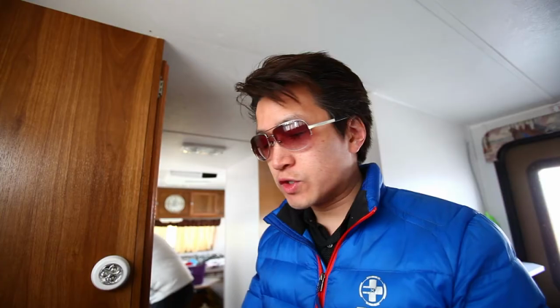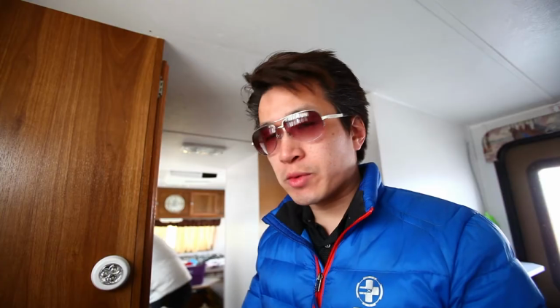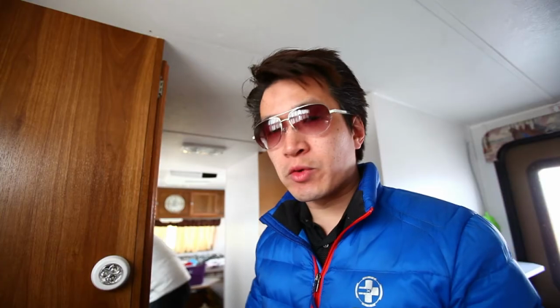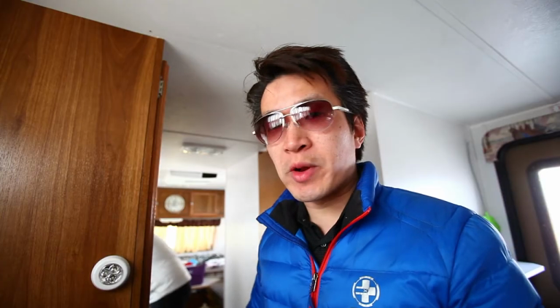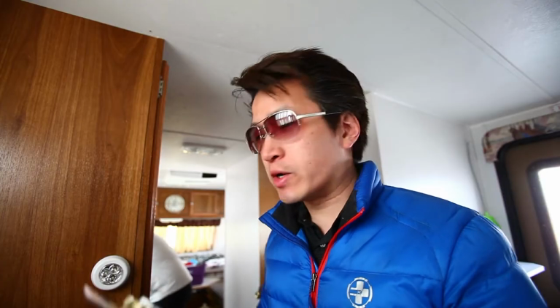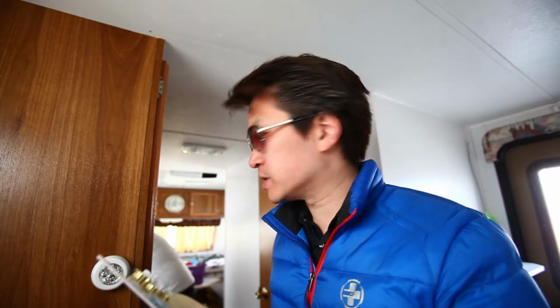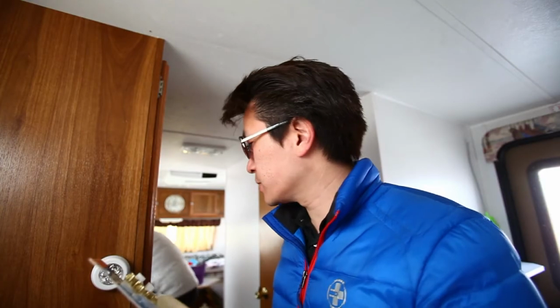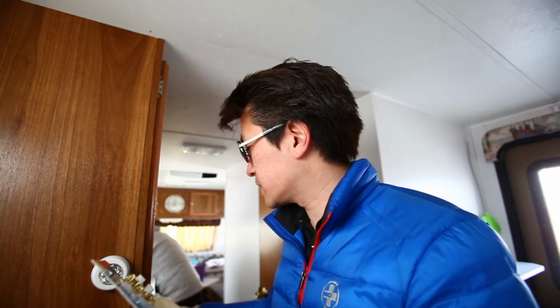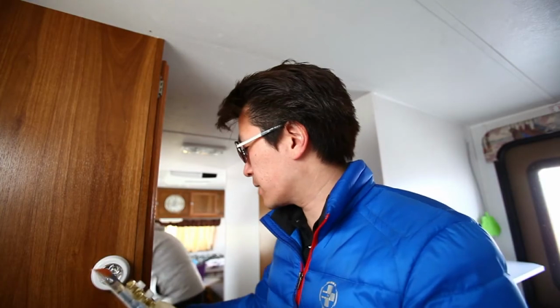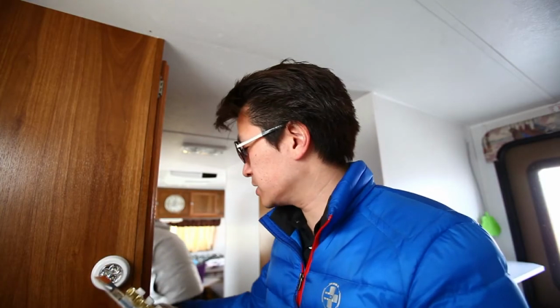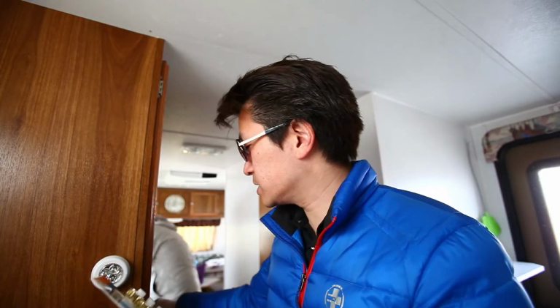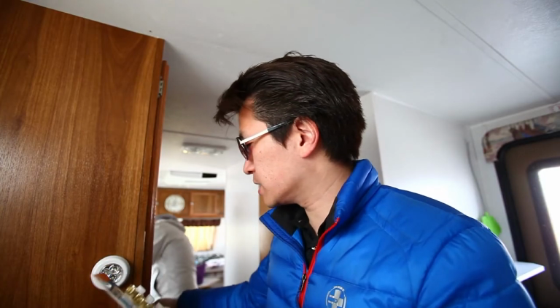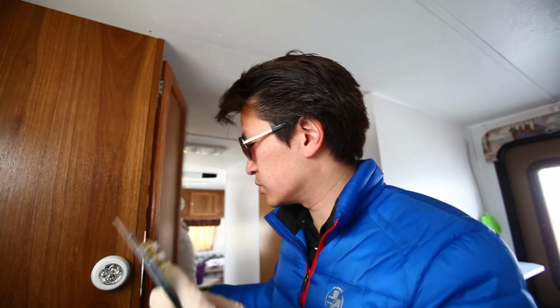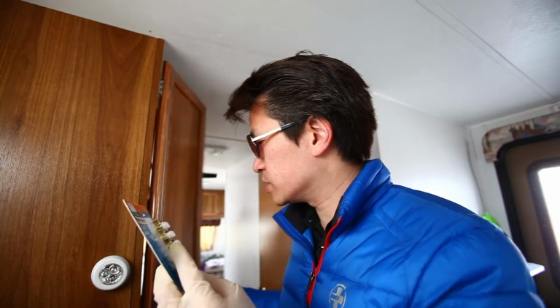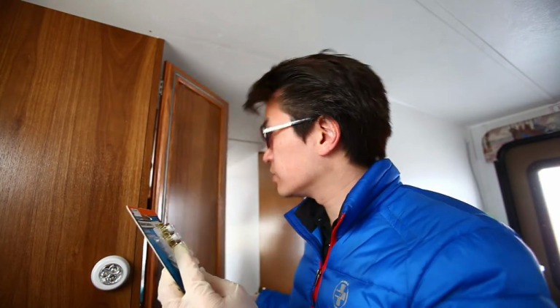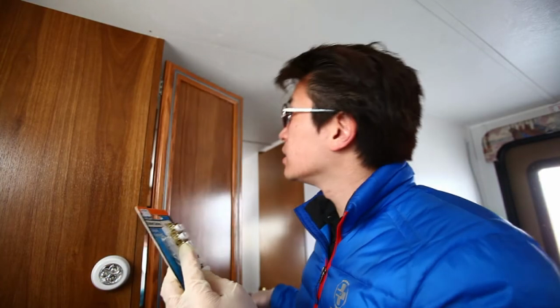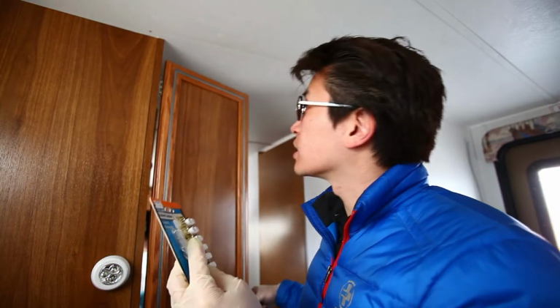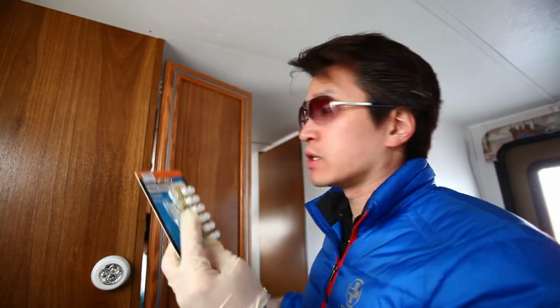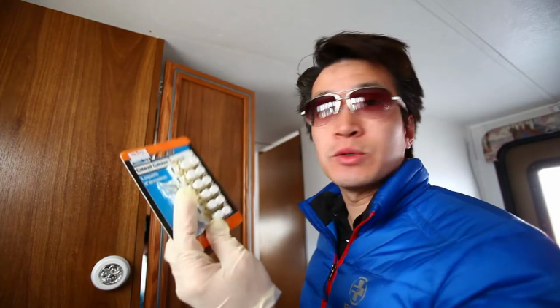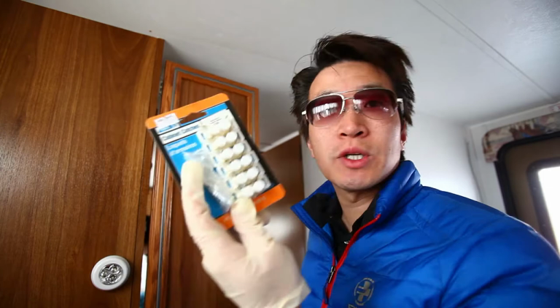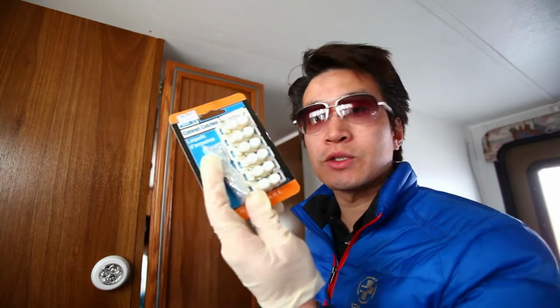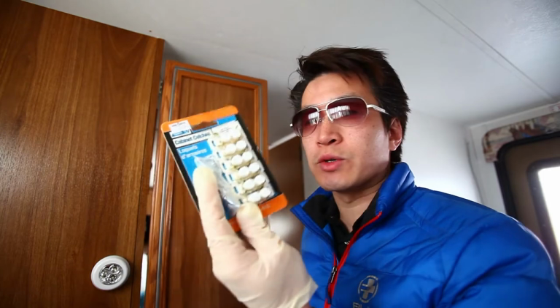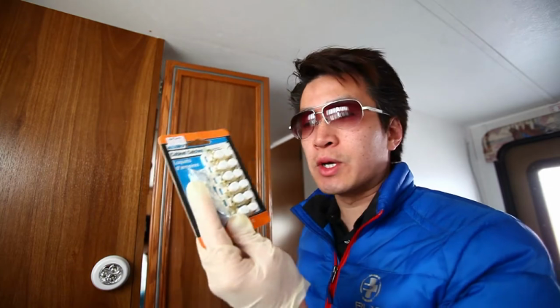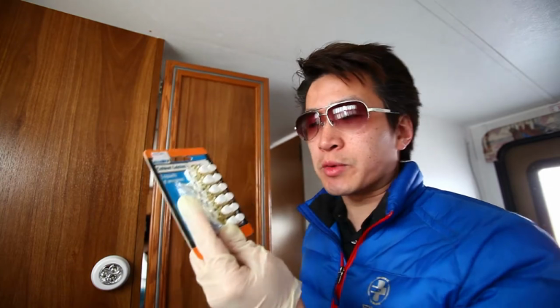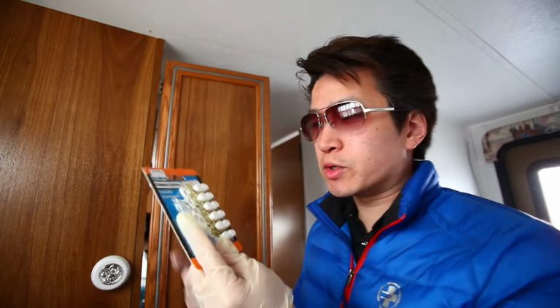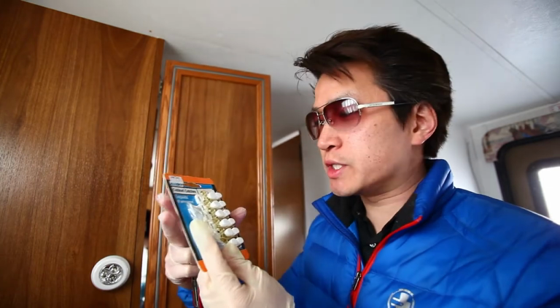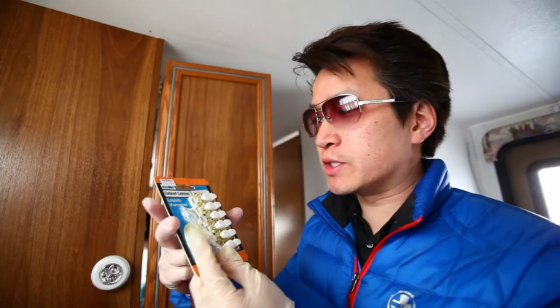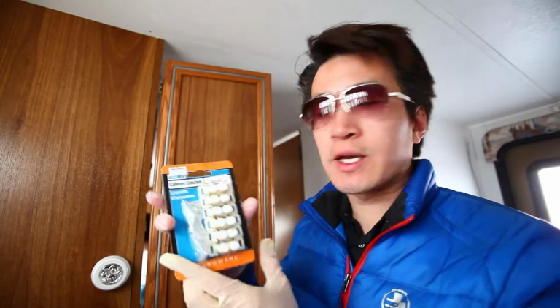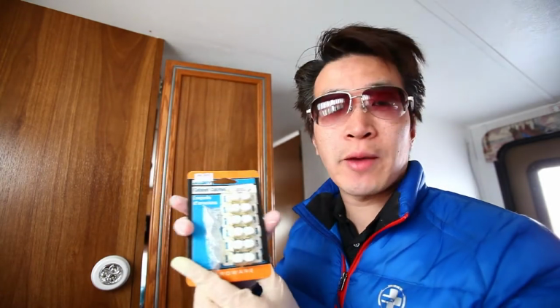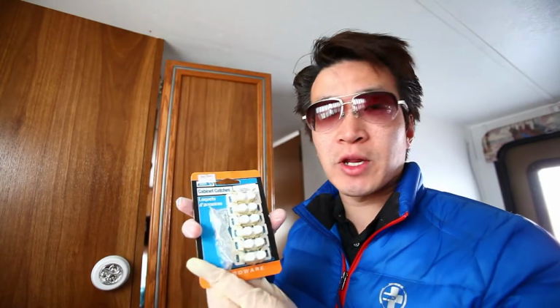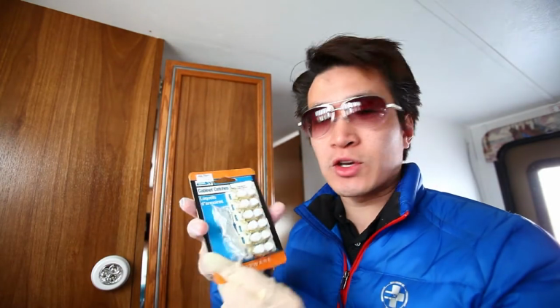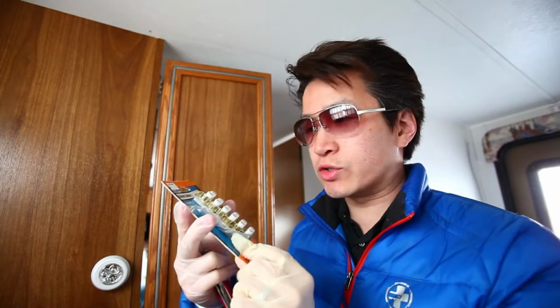First thing I'm going to repair is a number of these cabinets. The doors are kind of loose so I'm going to use these cabinet catchers.